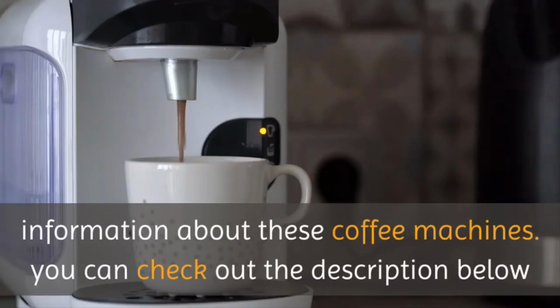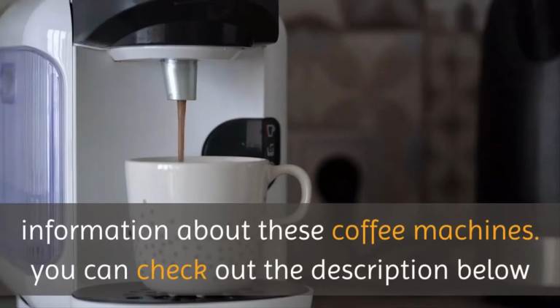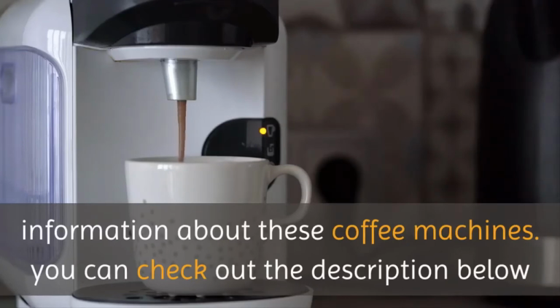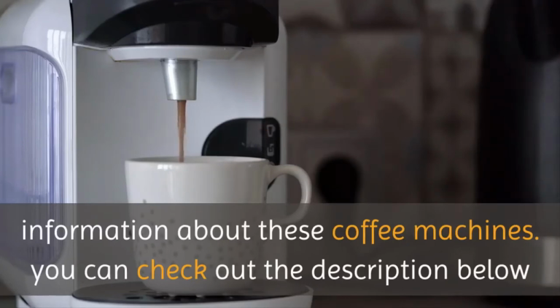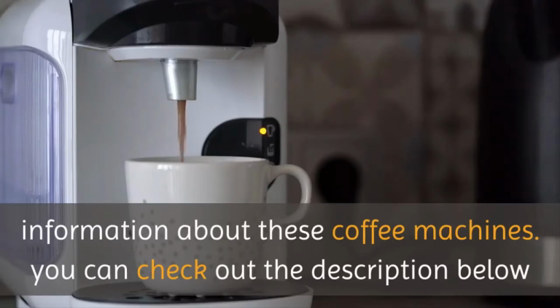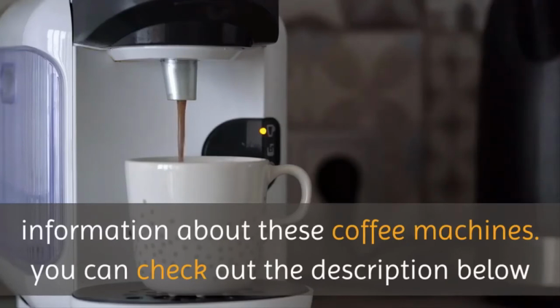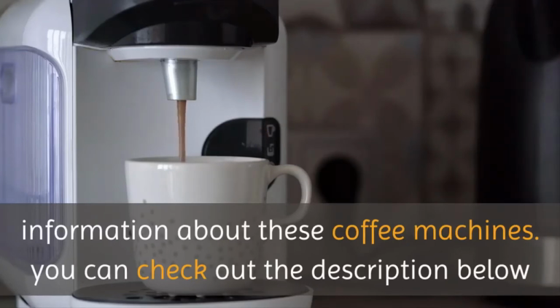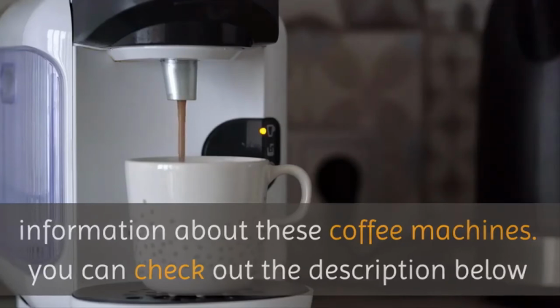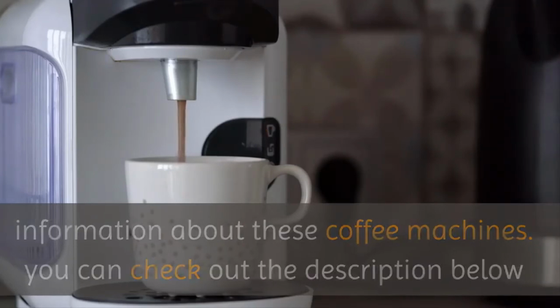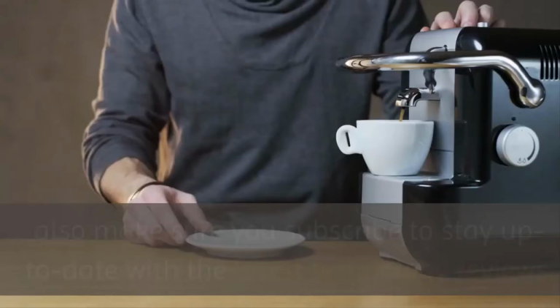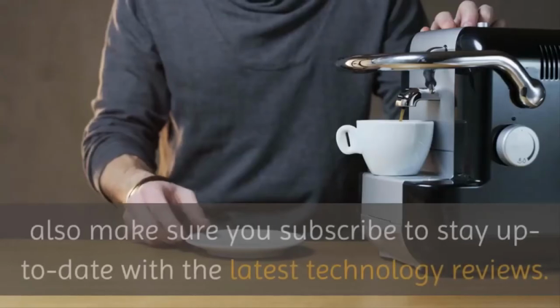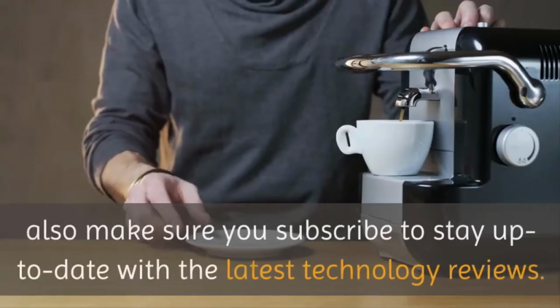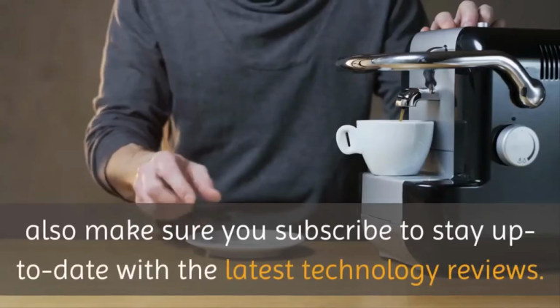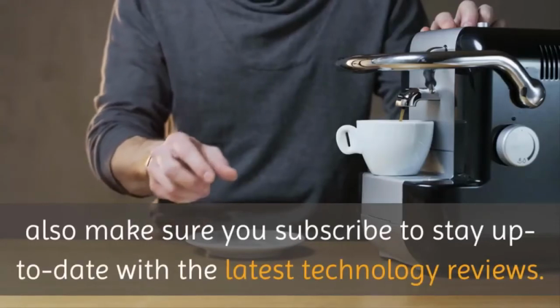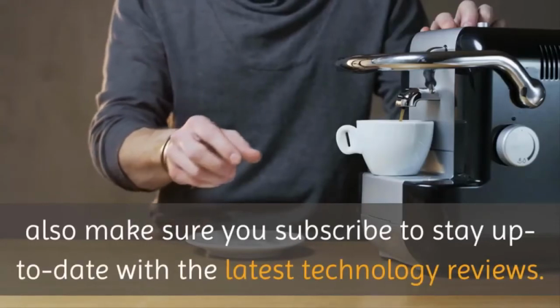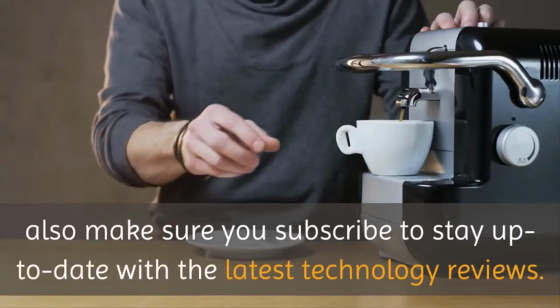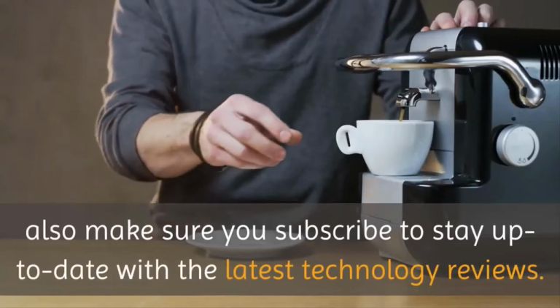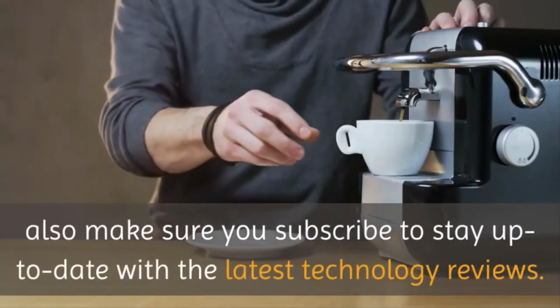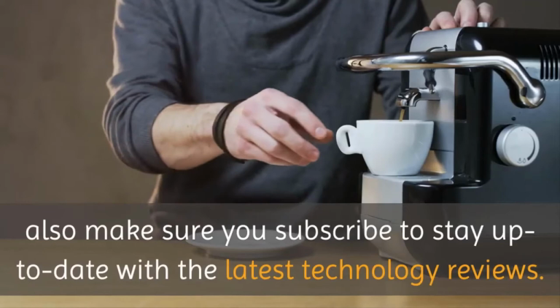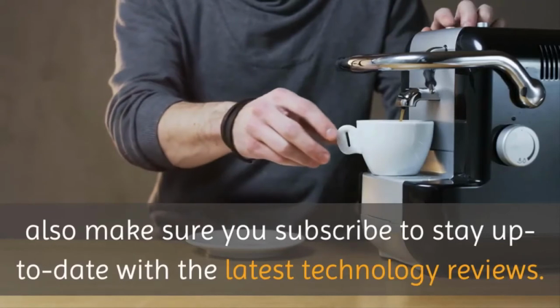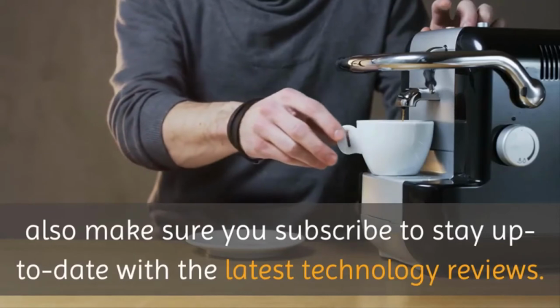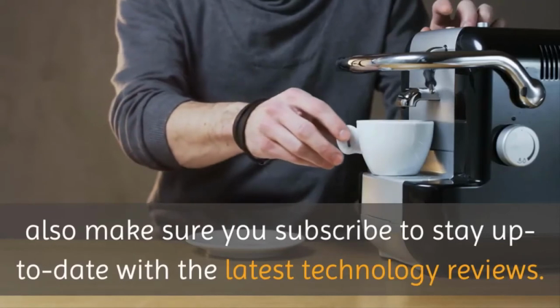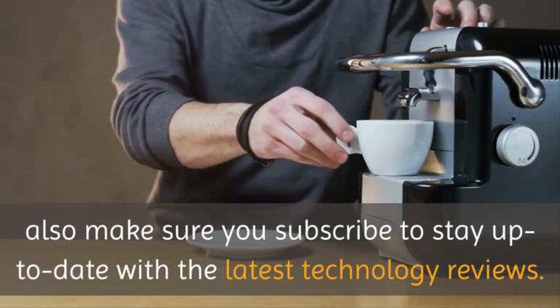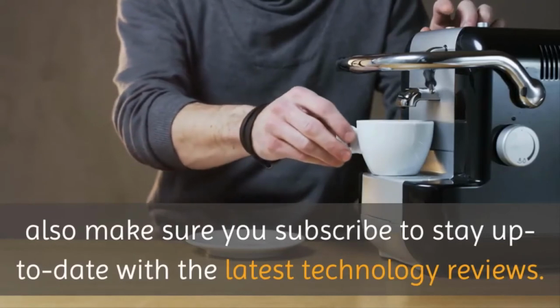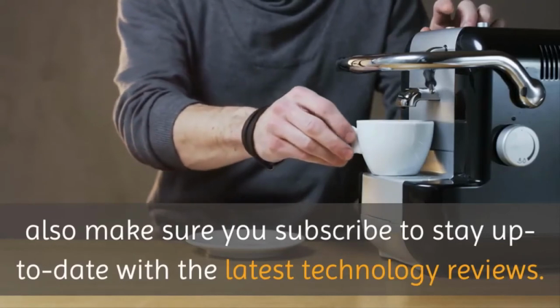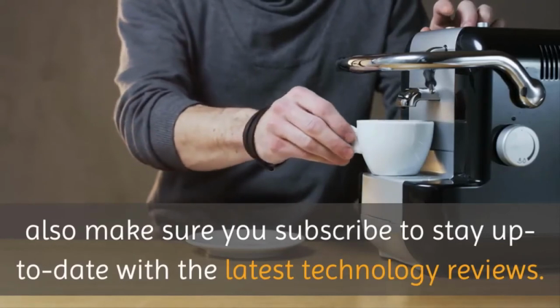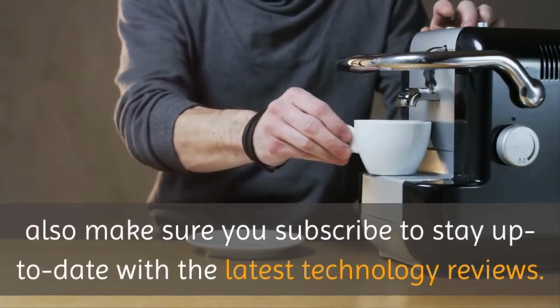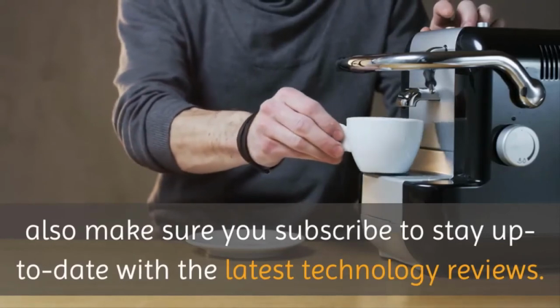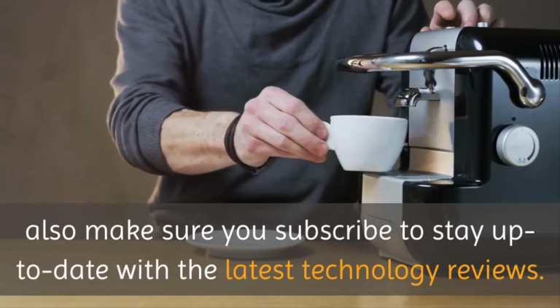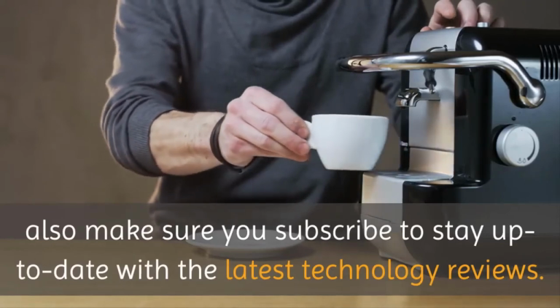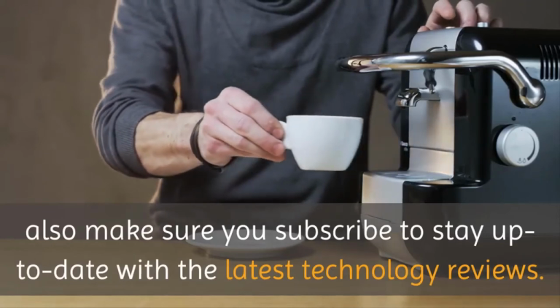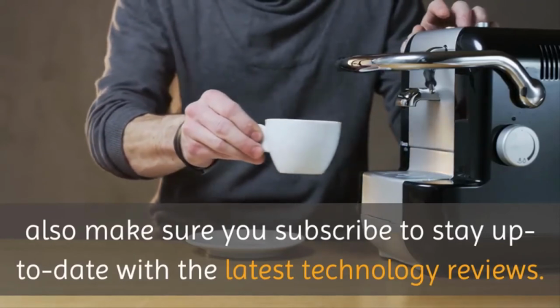Also make sure you subscribe to stay up to date with the latest technology reviews.